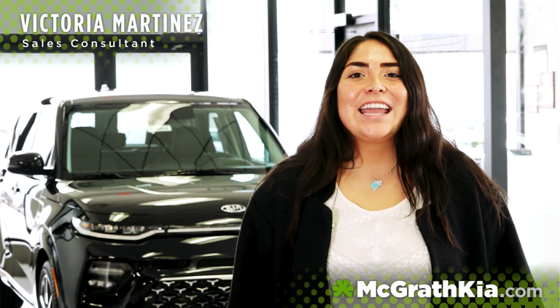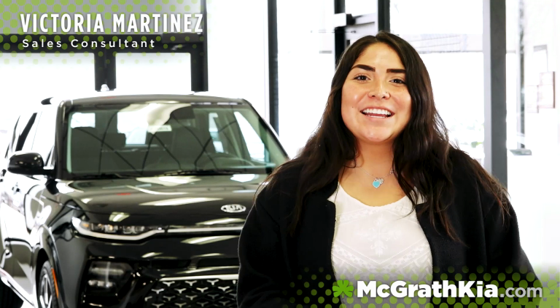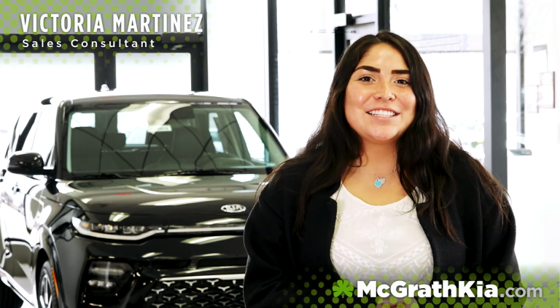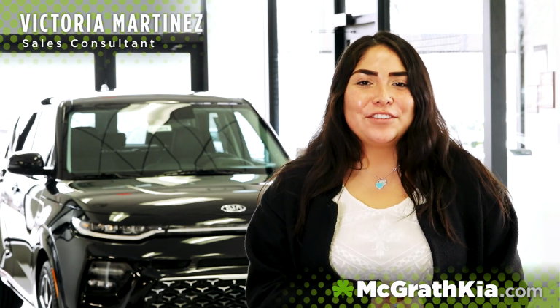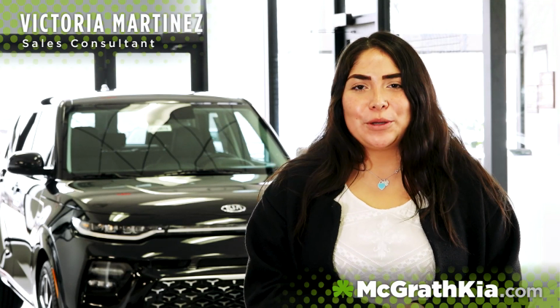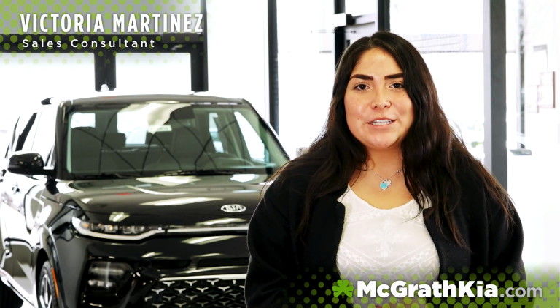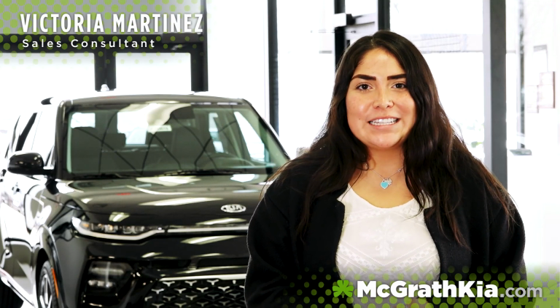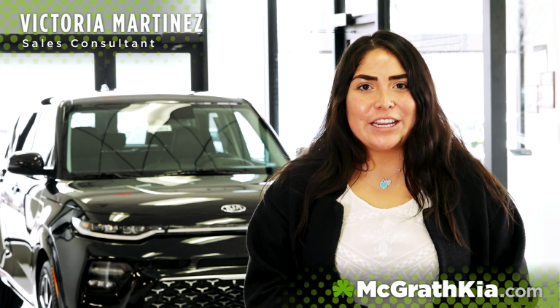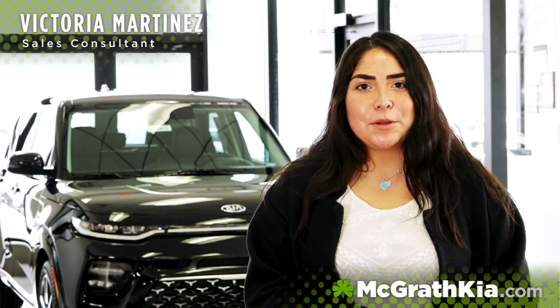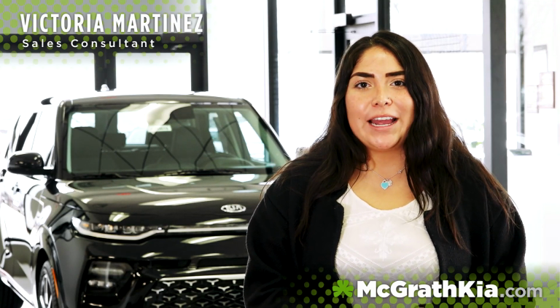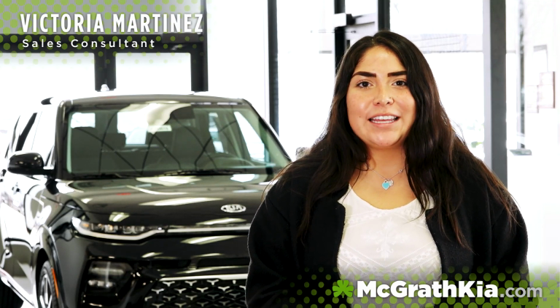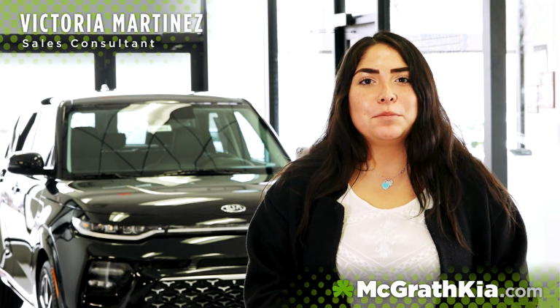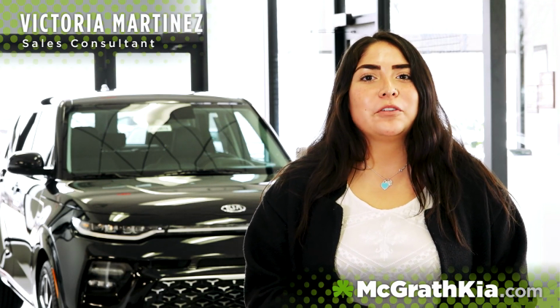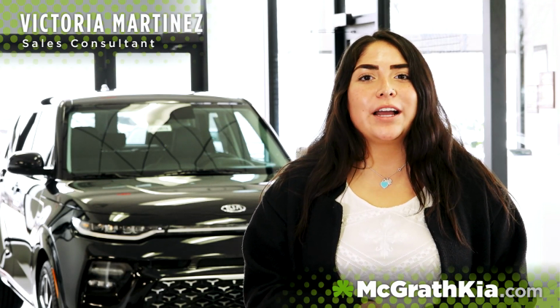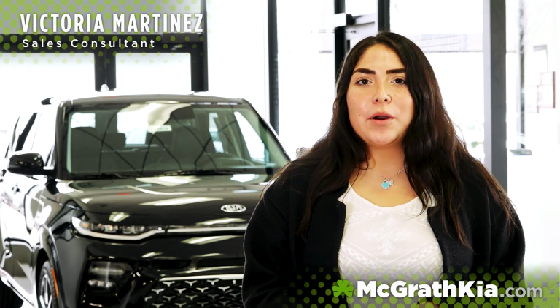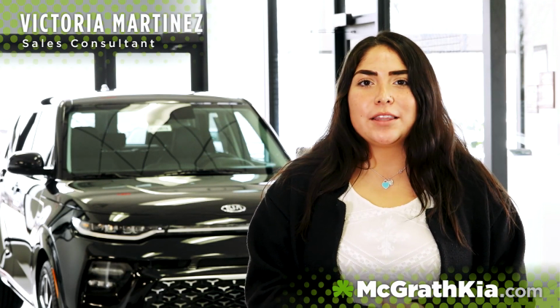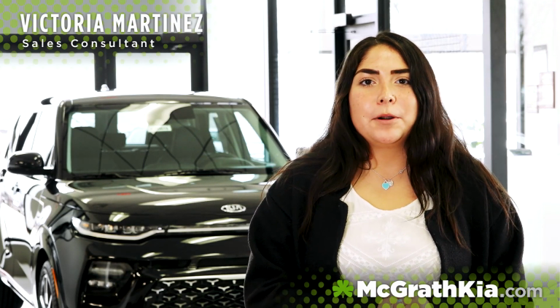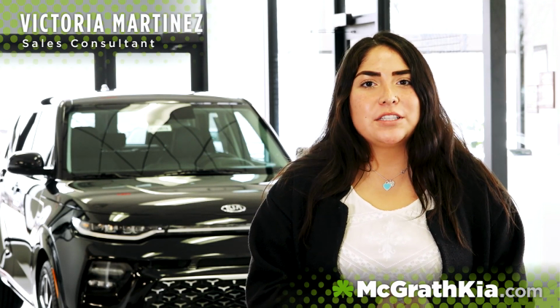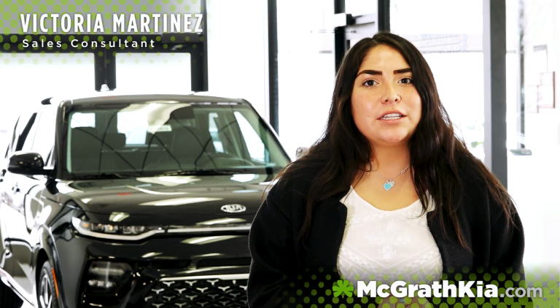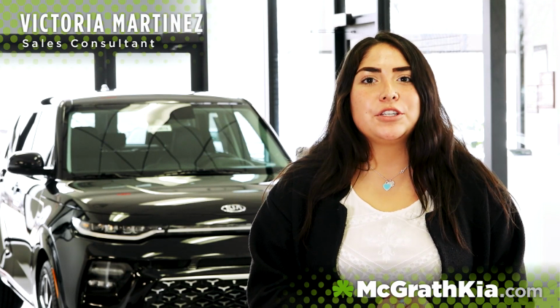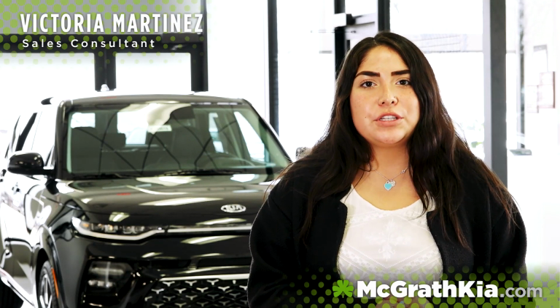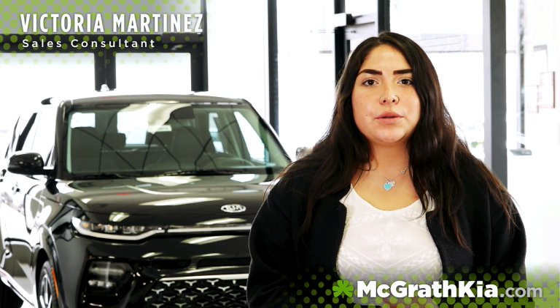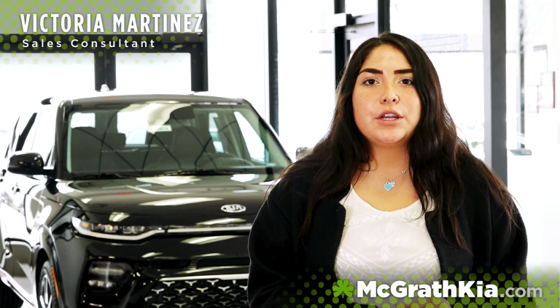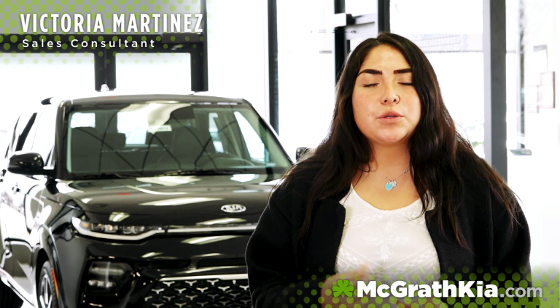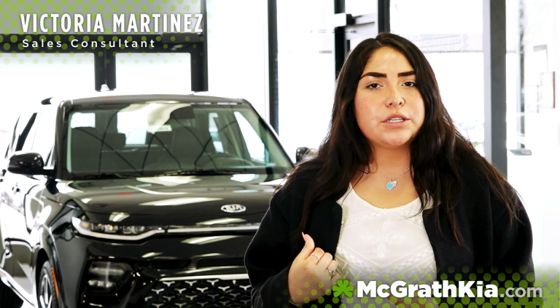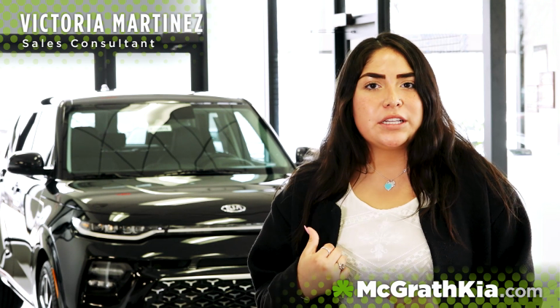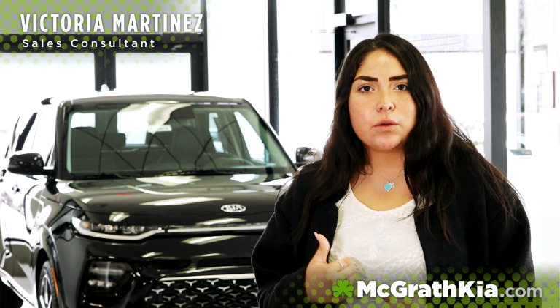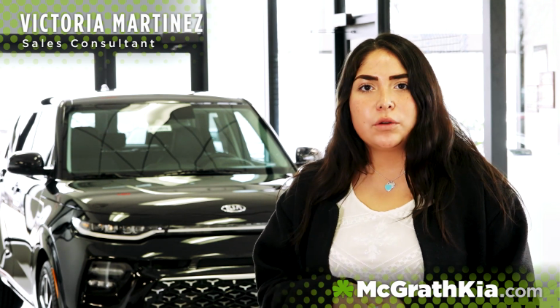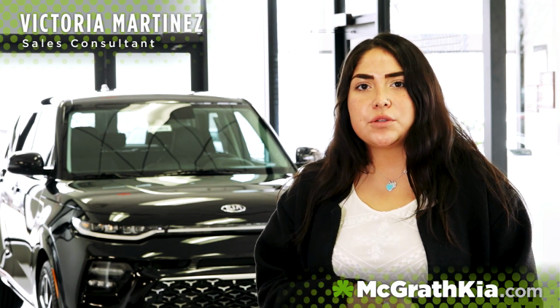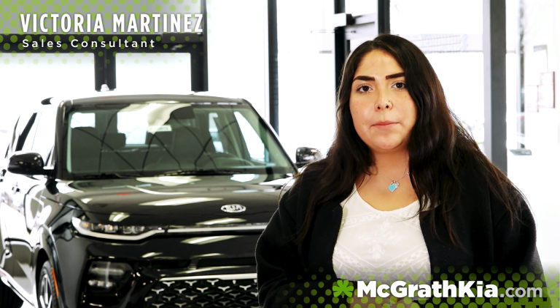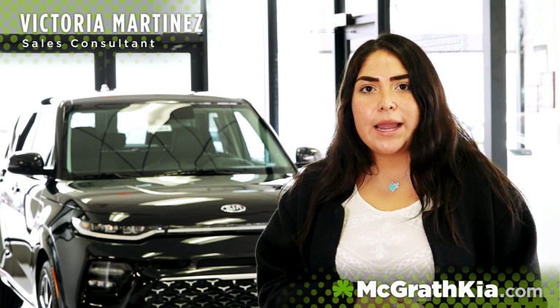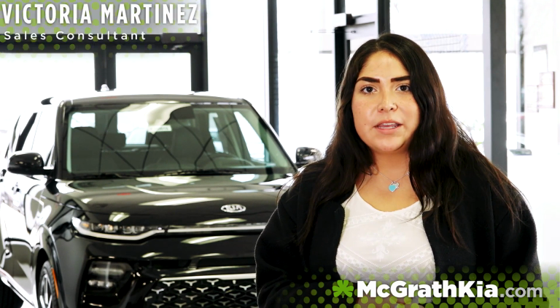Hey guys, this is Victoria Martinez here at McGrath Kia in beautiful Hiawatha, proud to introduce you to our new 2020 Soul, which is right behind me.